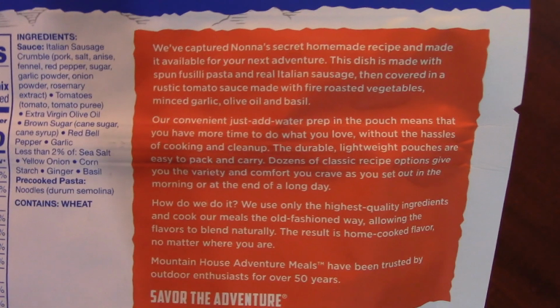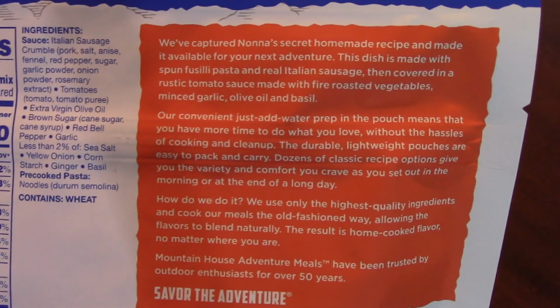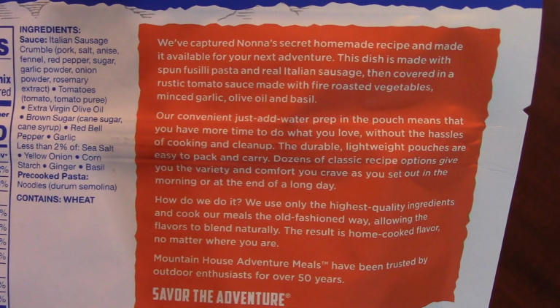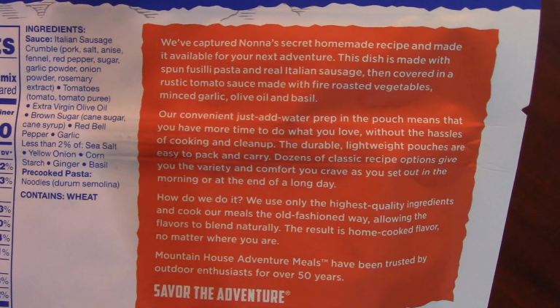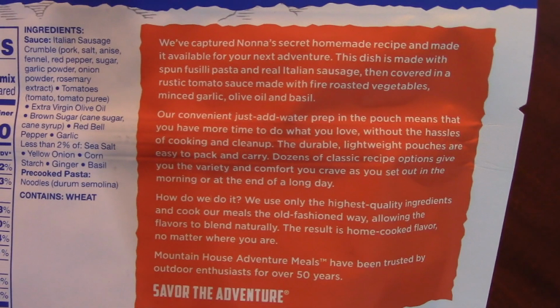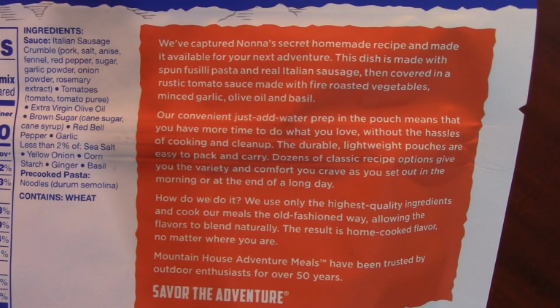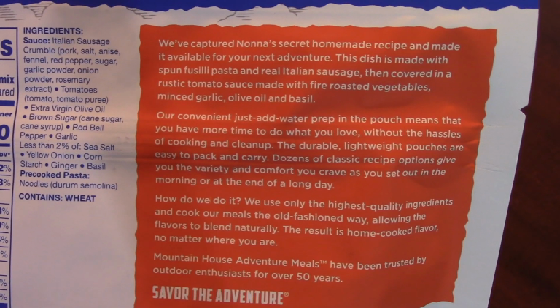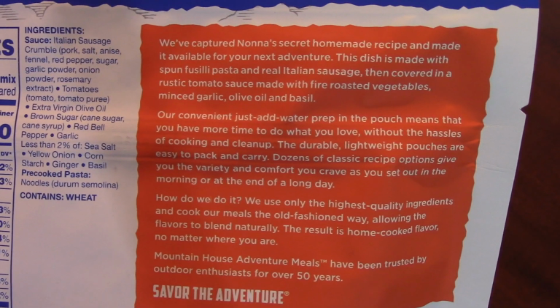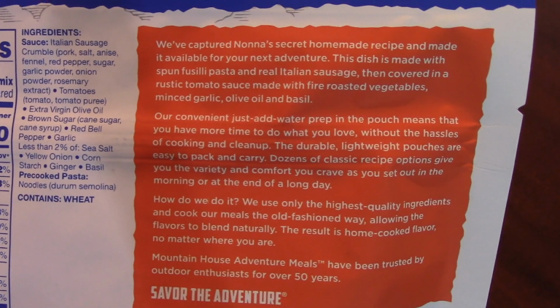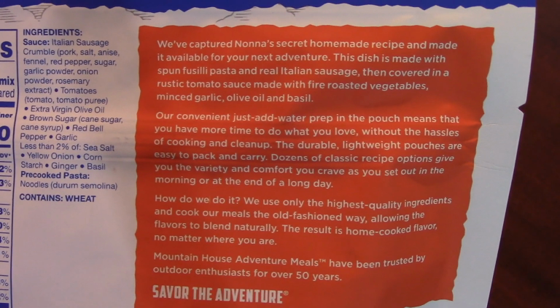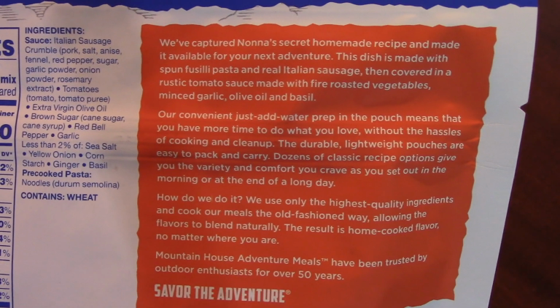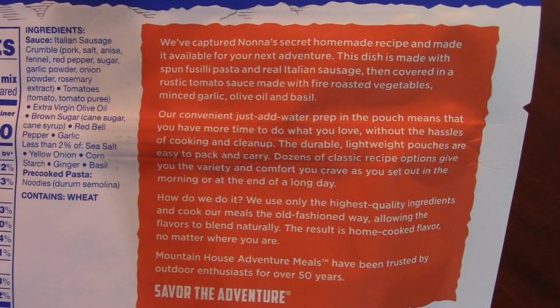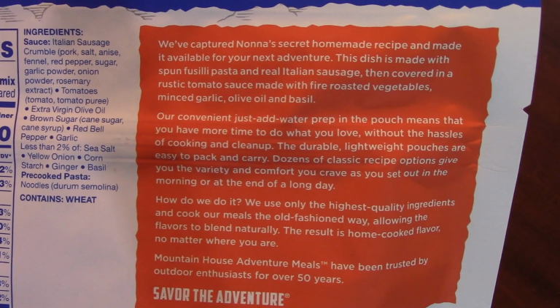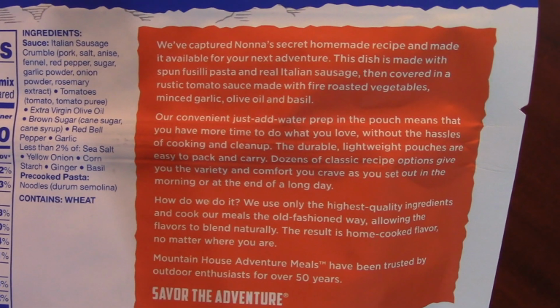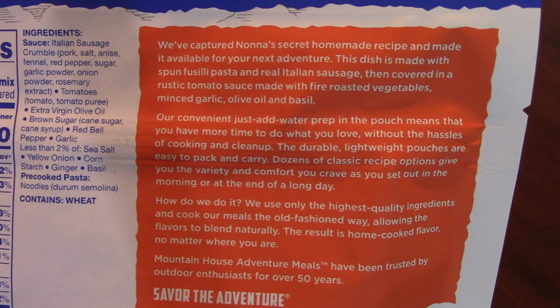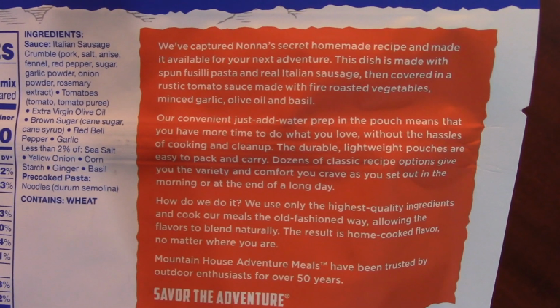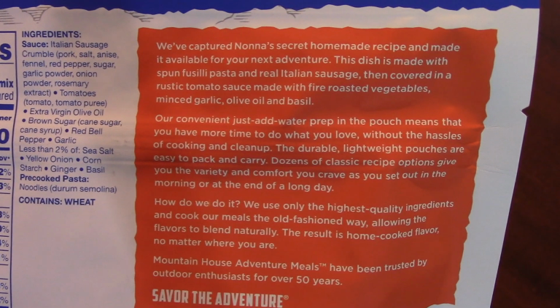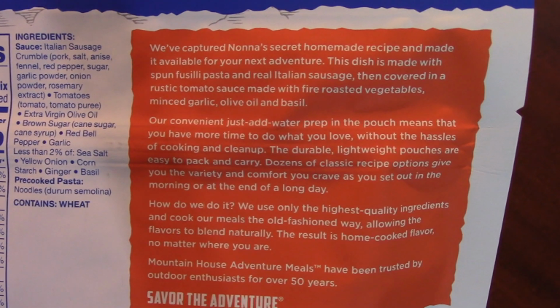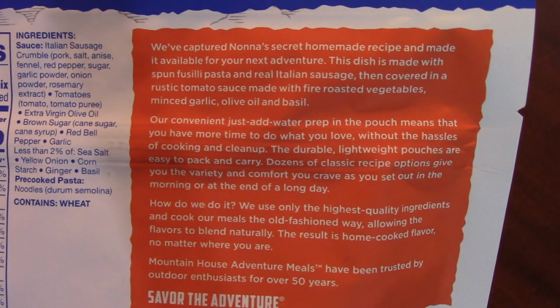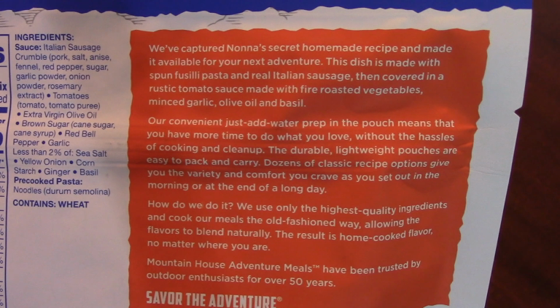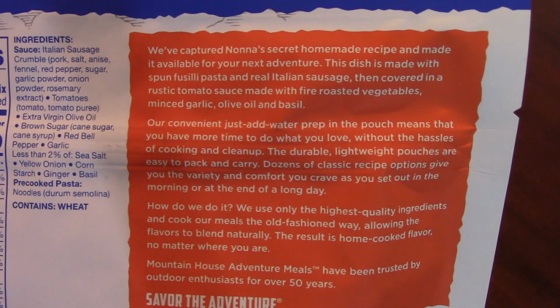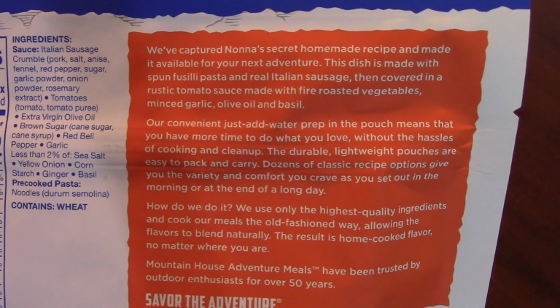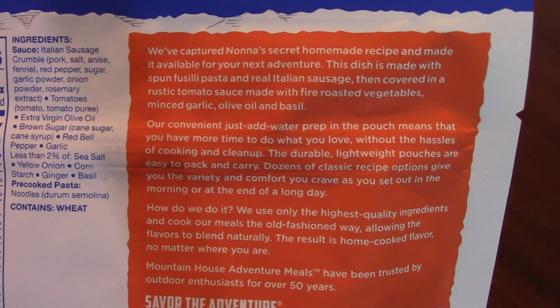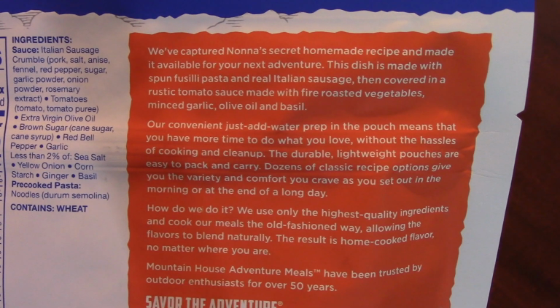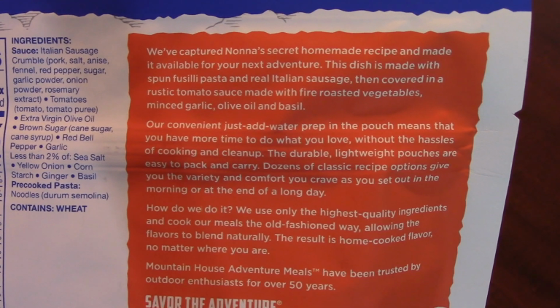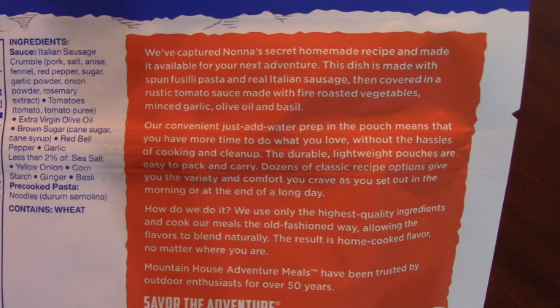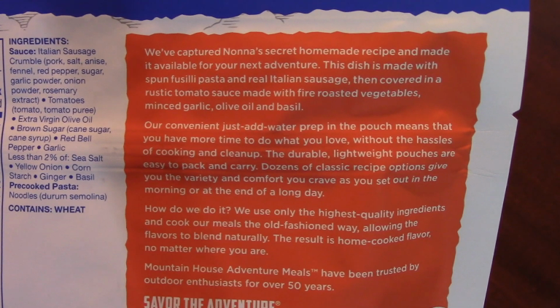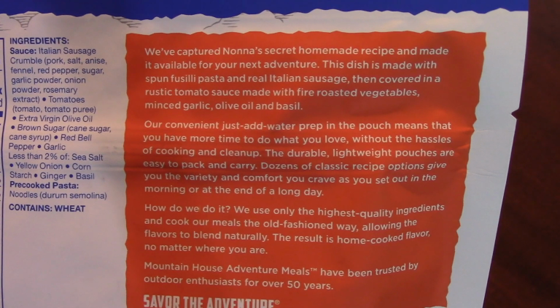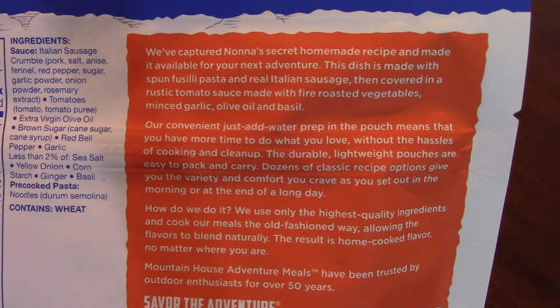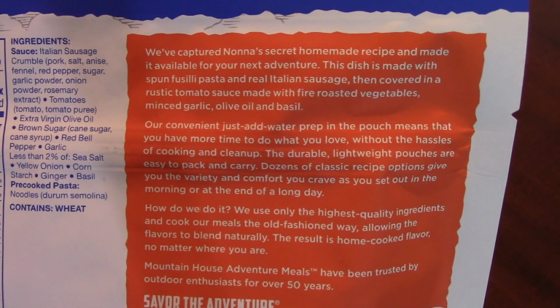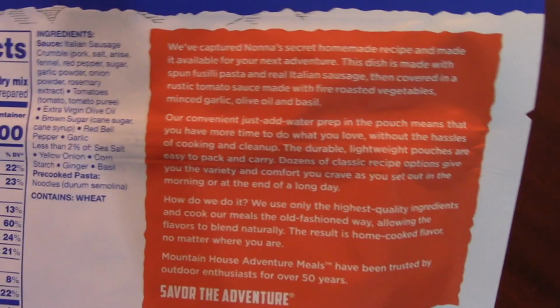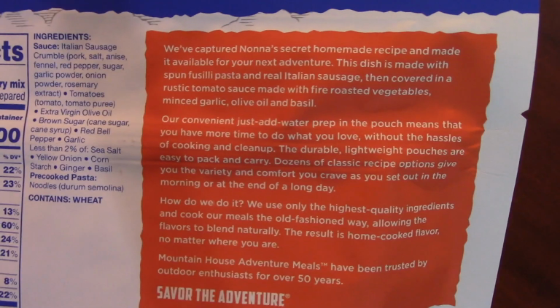Oh man, a little store here — it's known as a secret homemade recipe. It's fun.